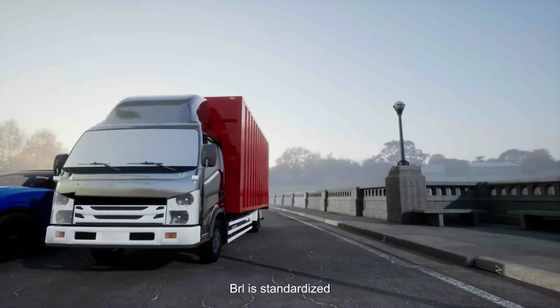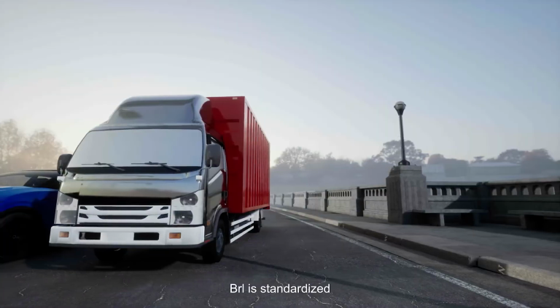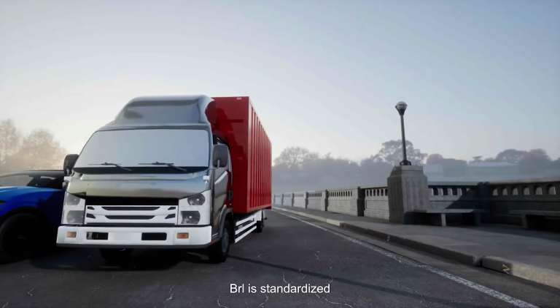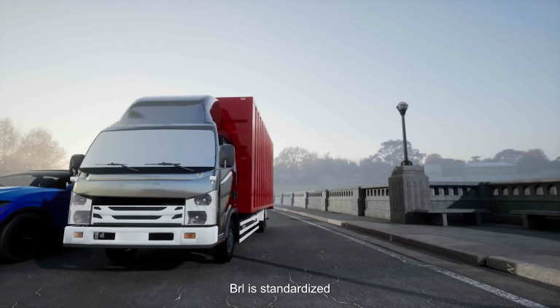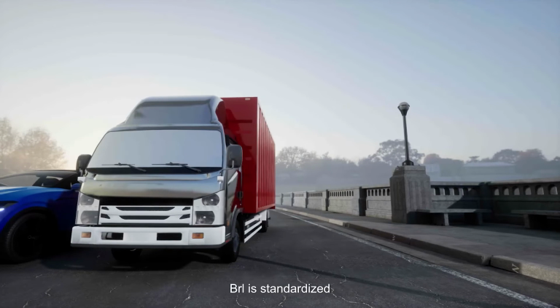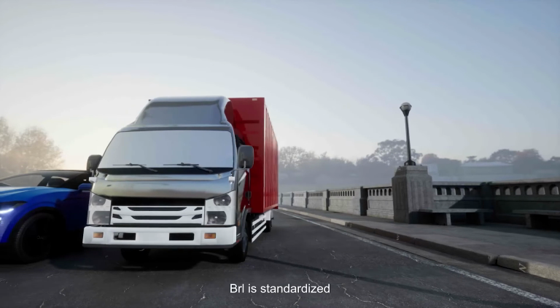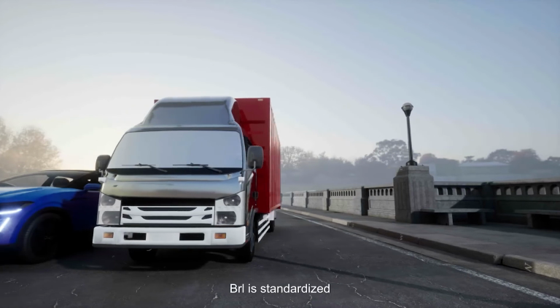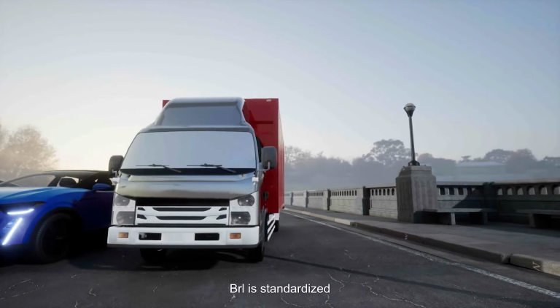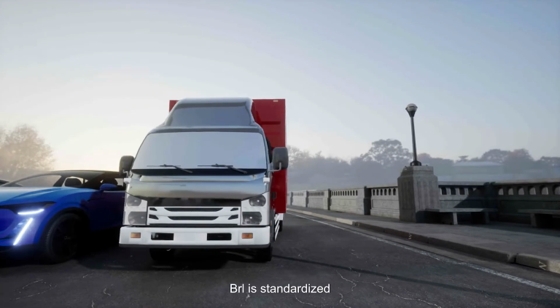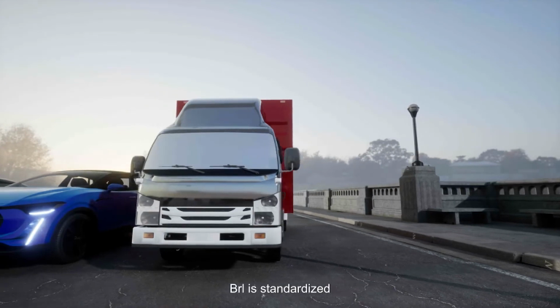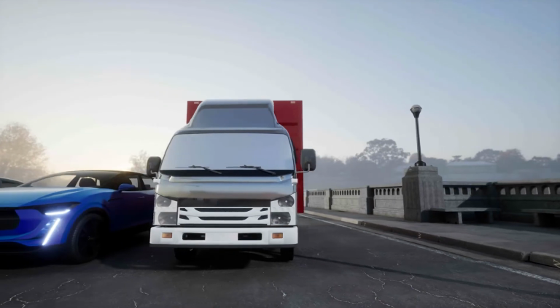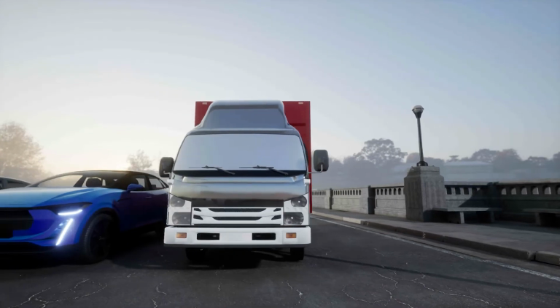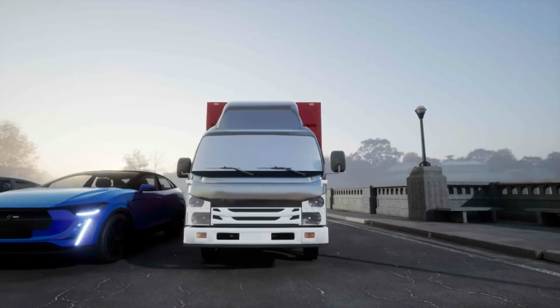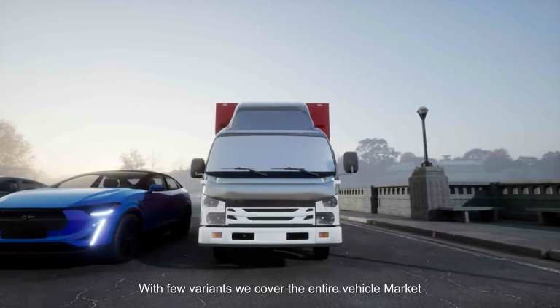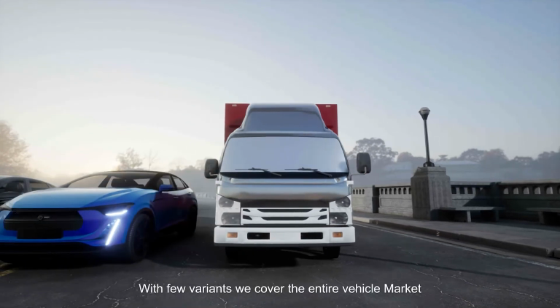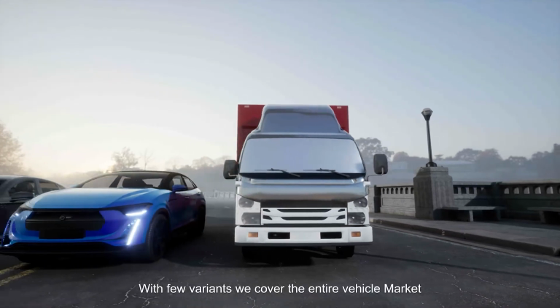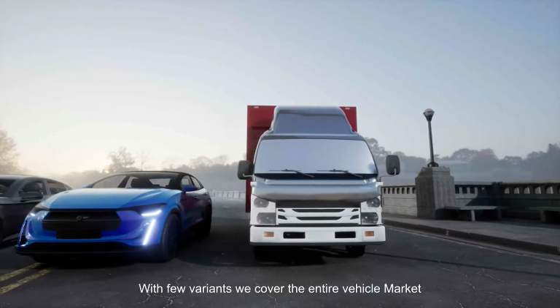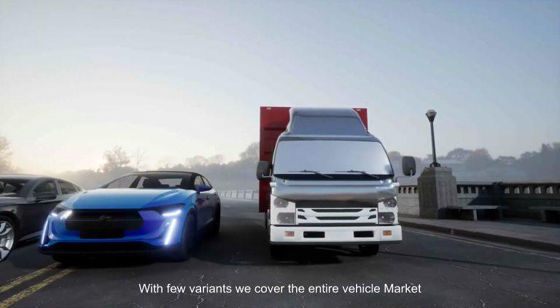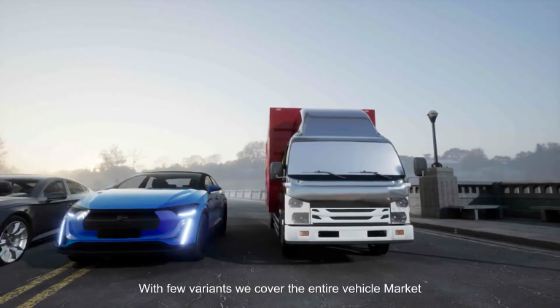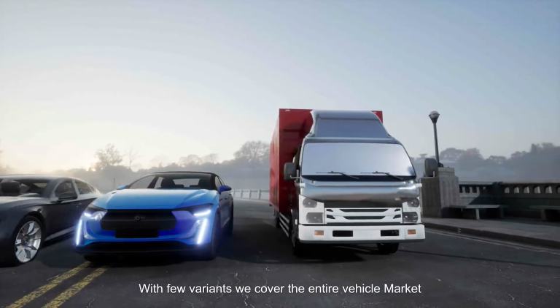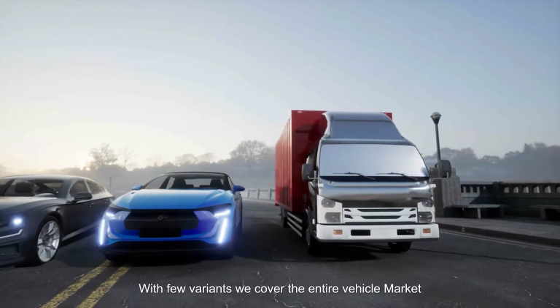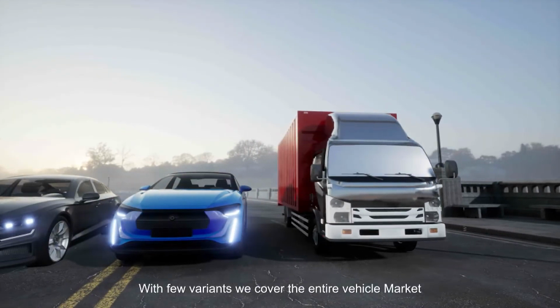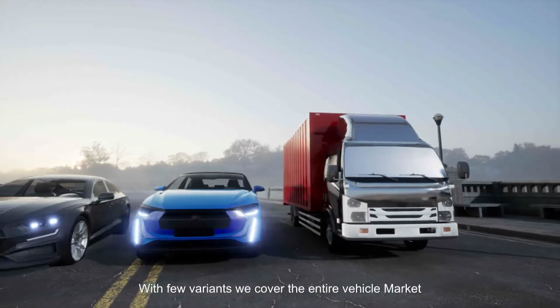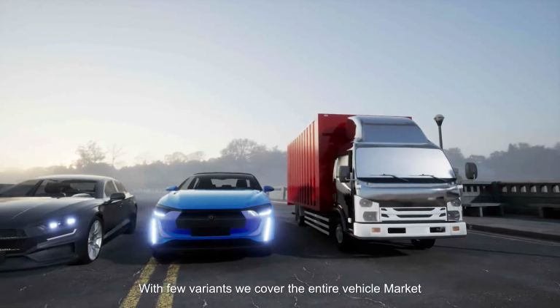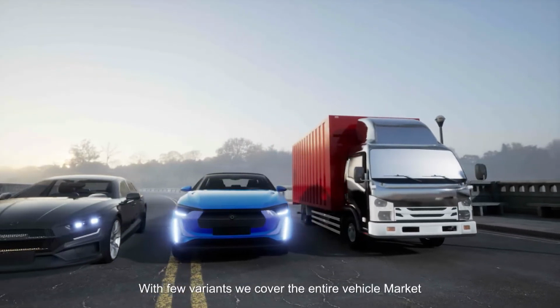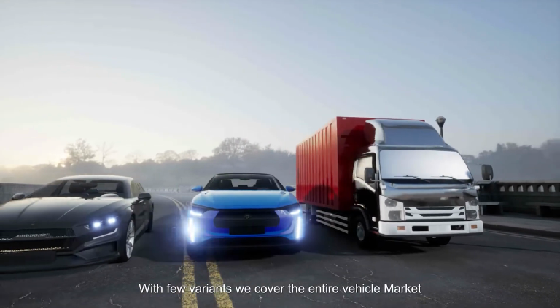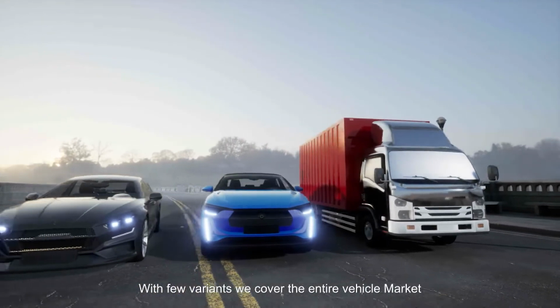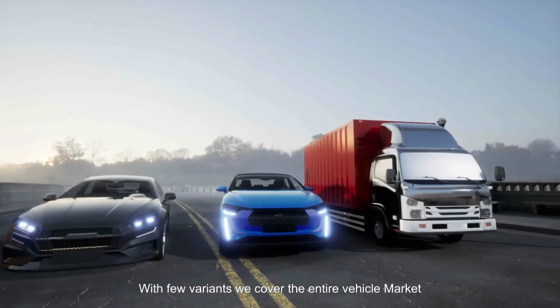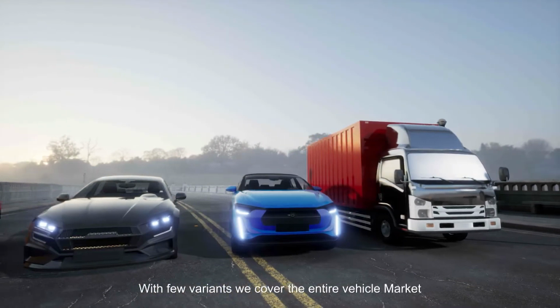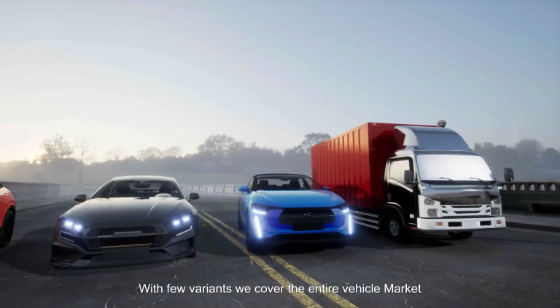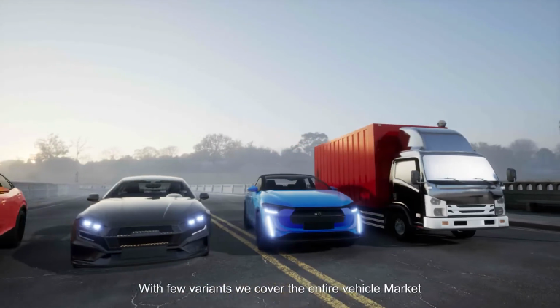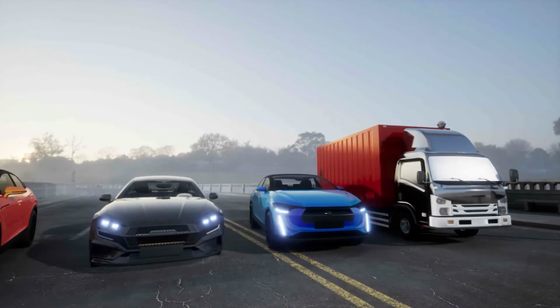BRL is standardizable; with few variants we cover the entire vehicle market. We generate an economy of scale that currently does not exist.